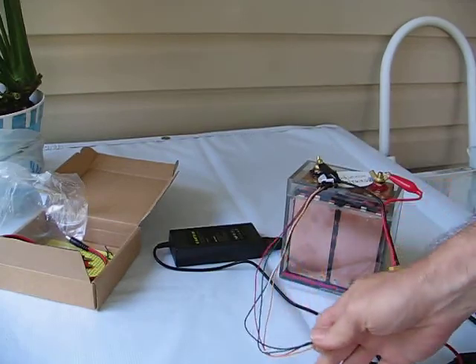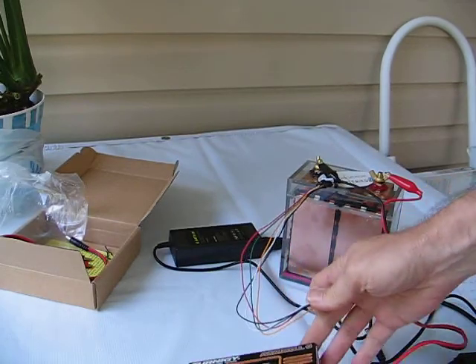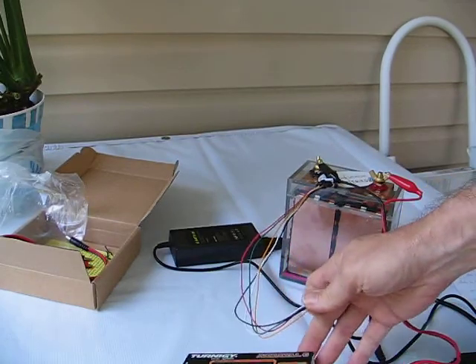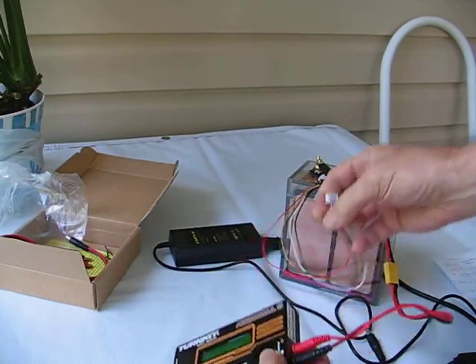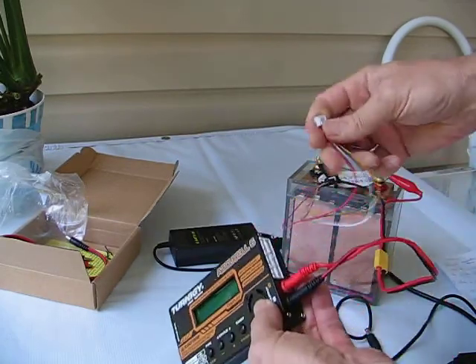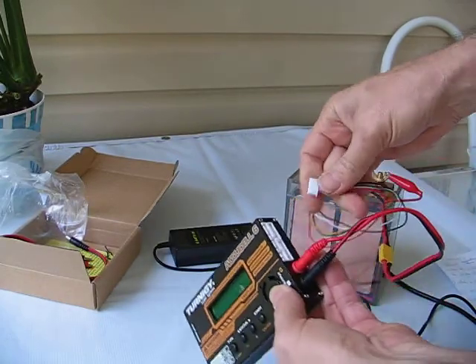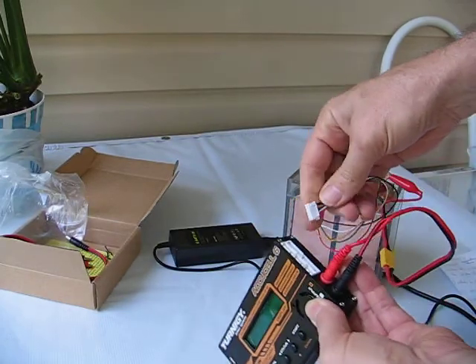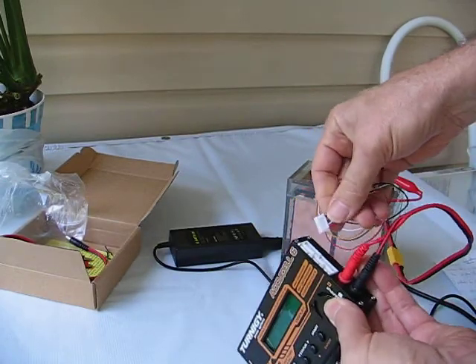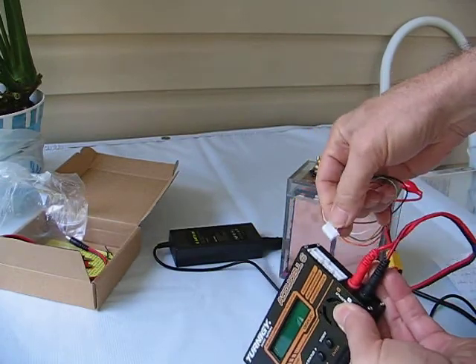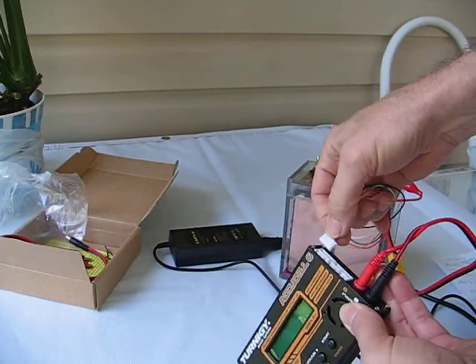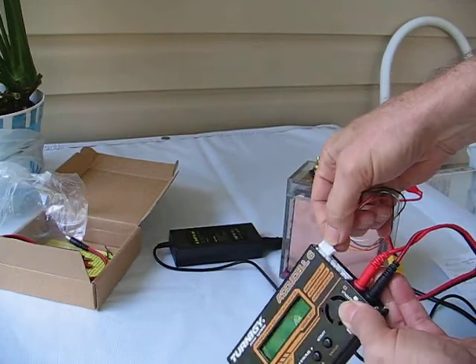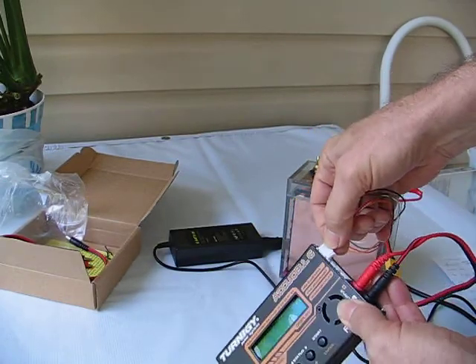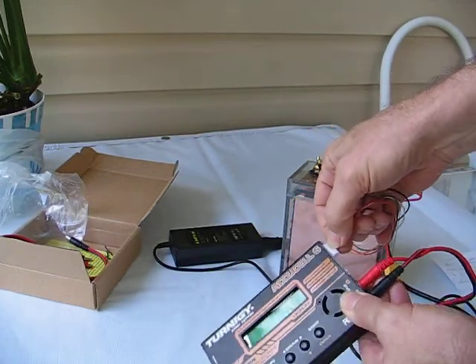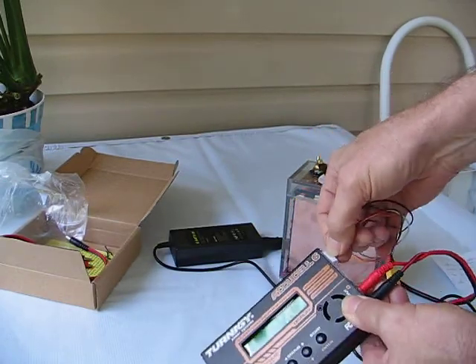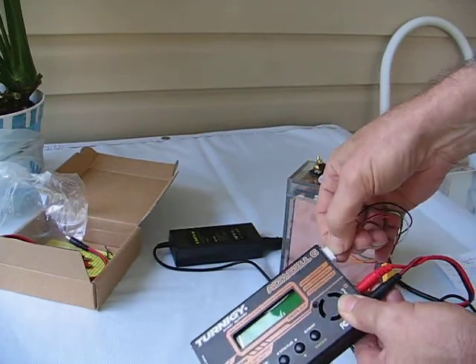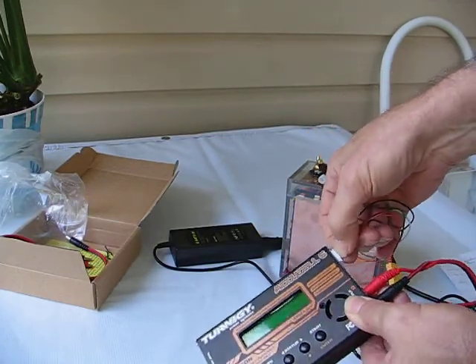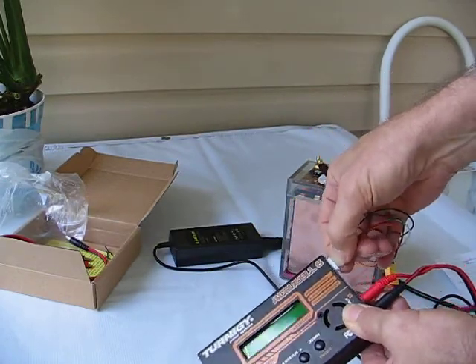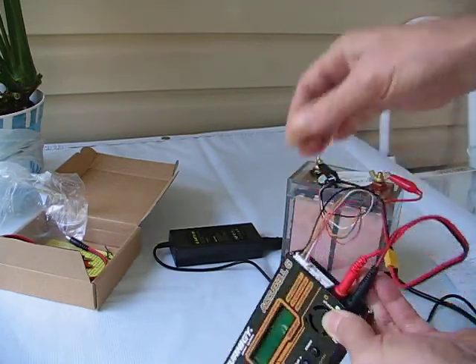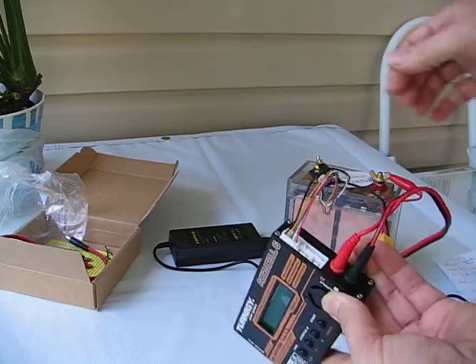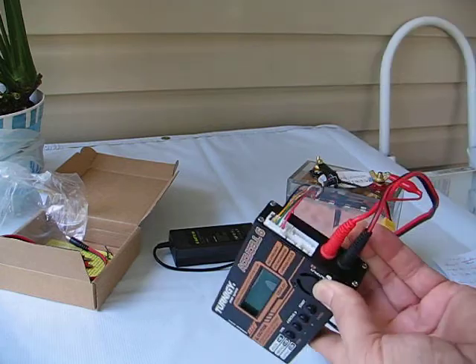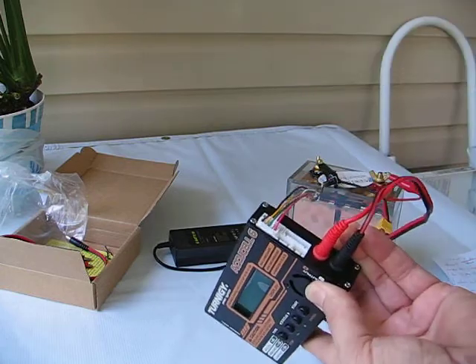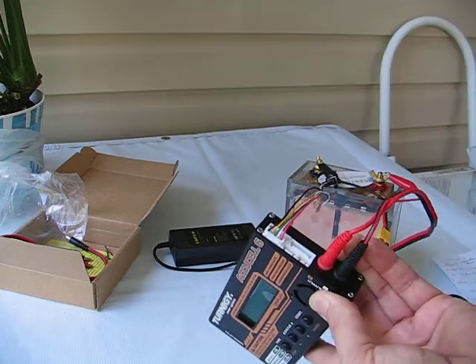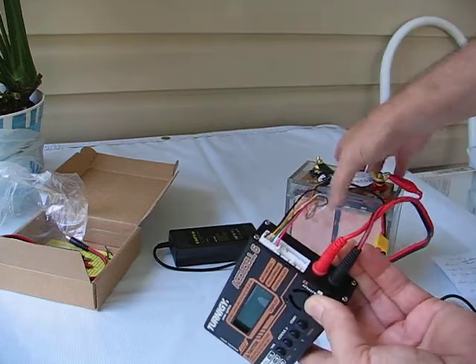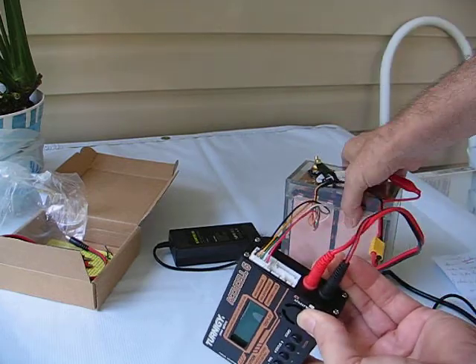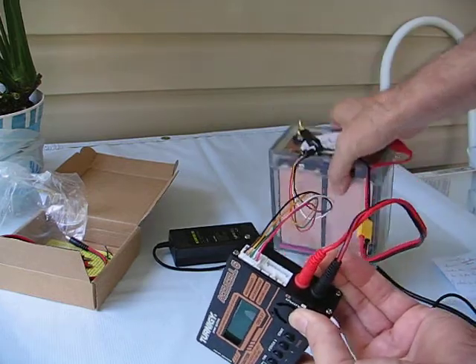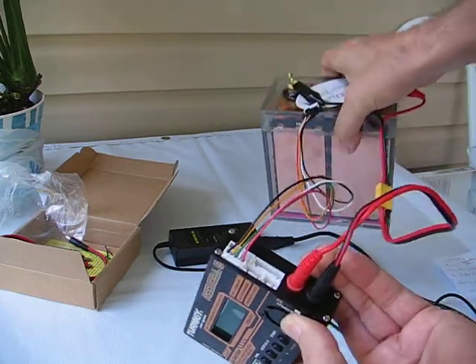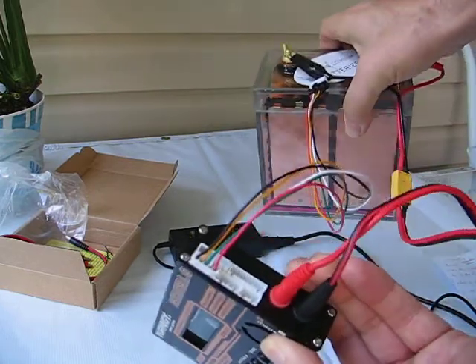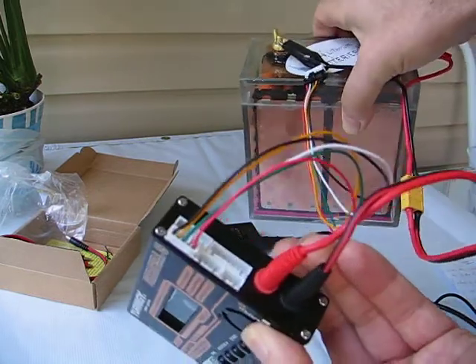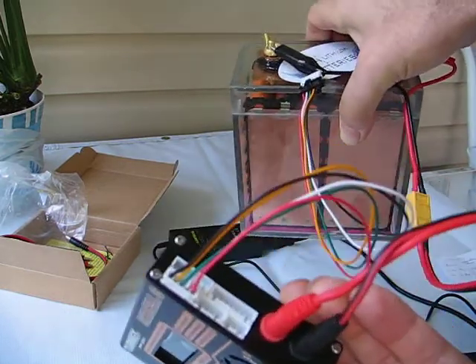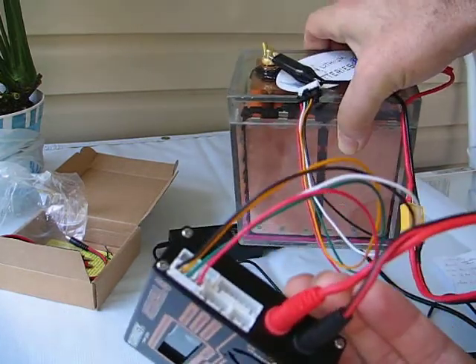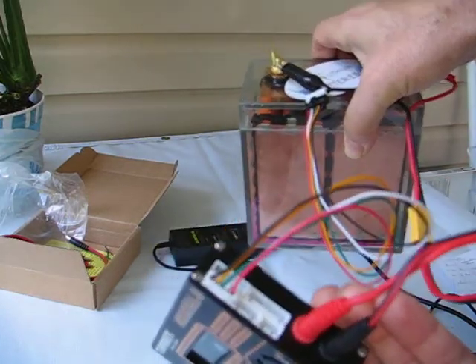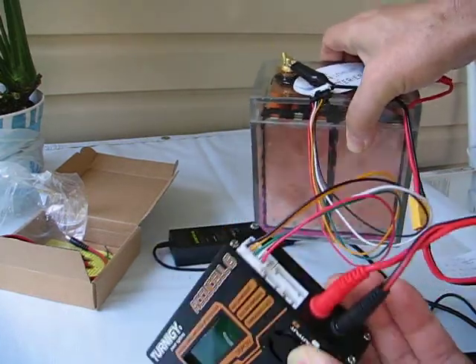Then insert it in the appropriate slot. As such. See that.